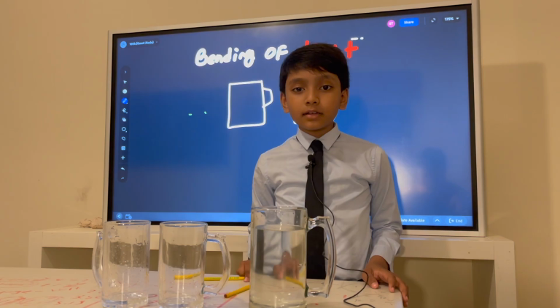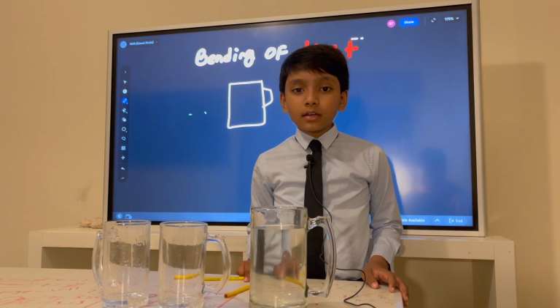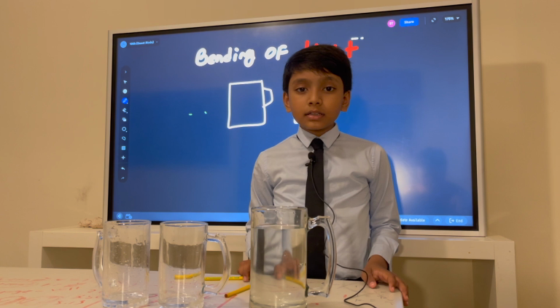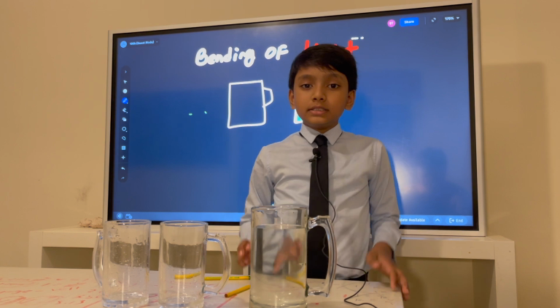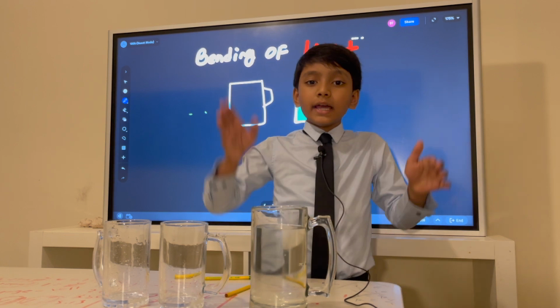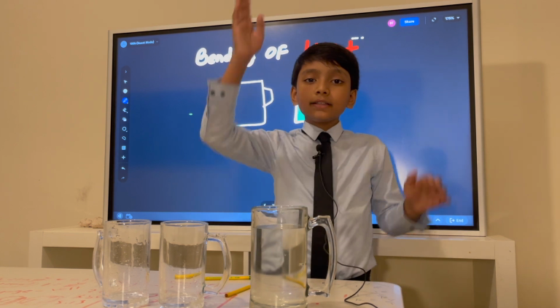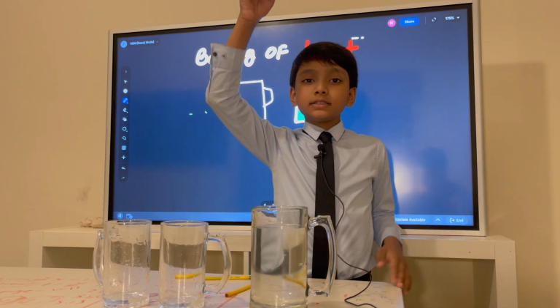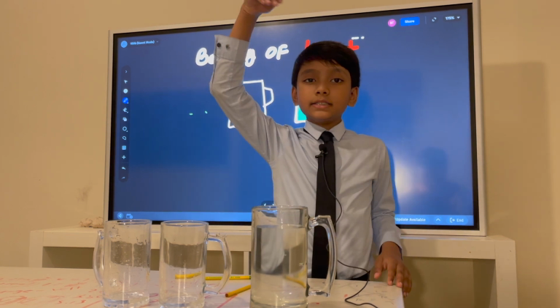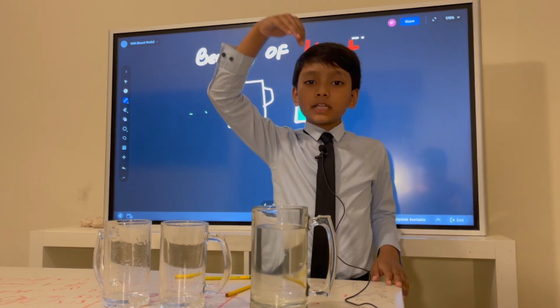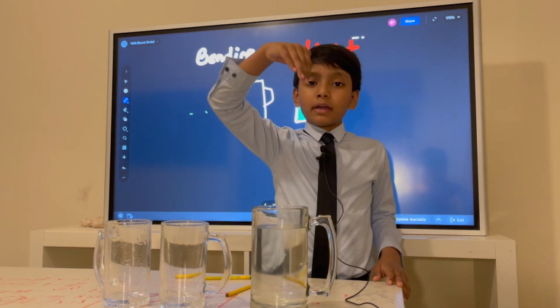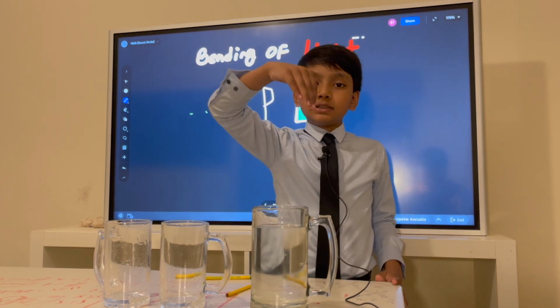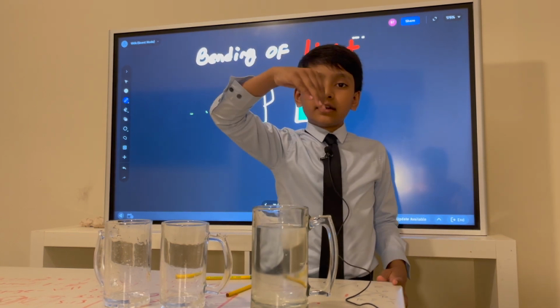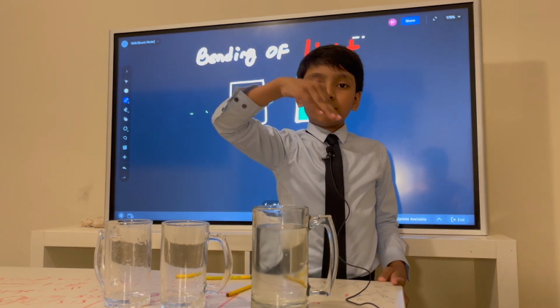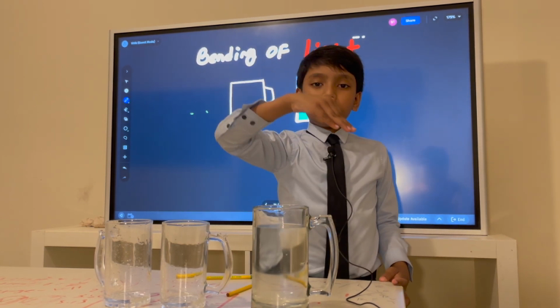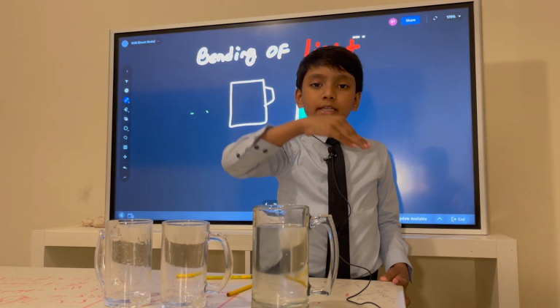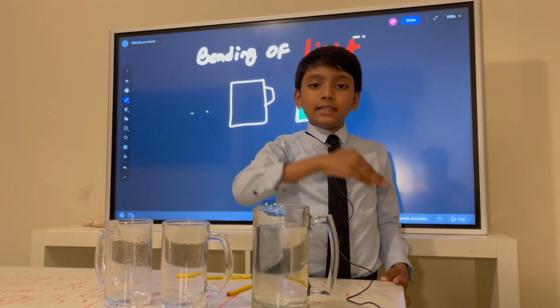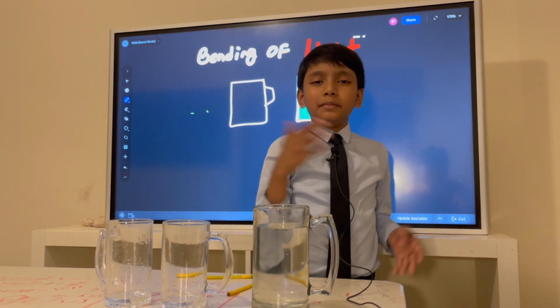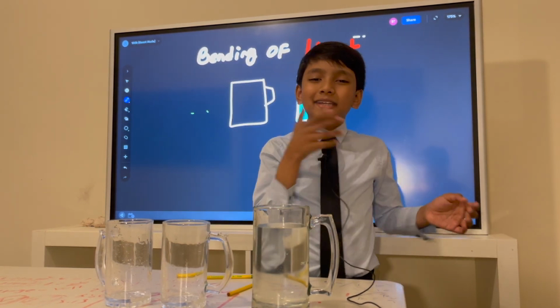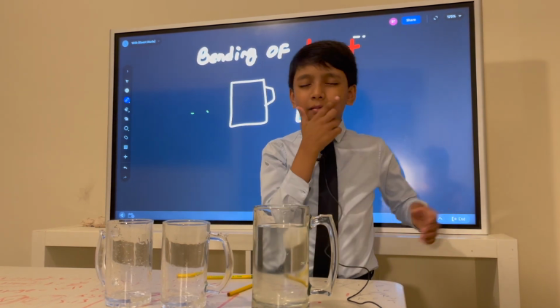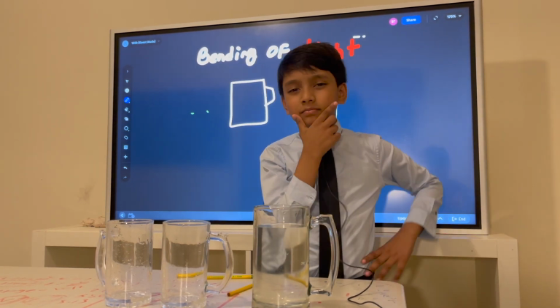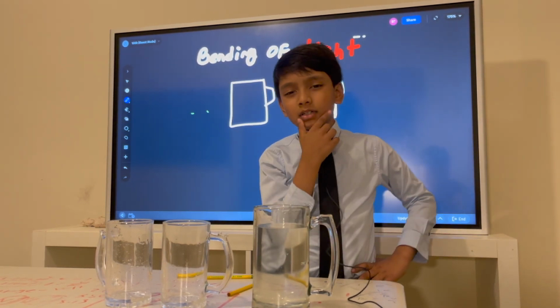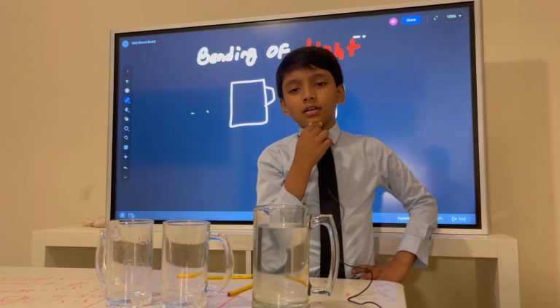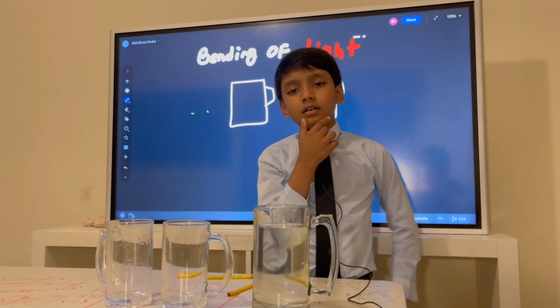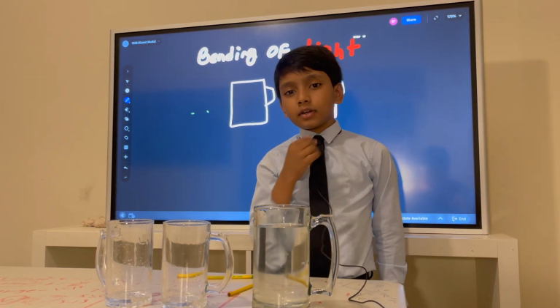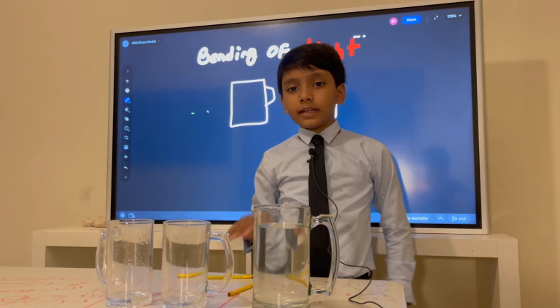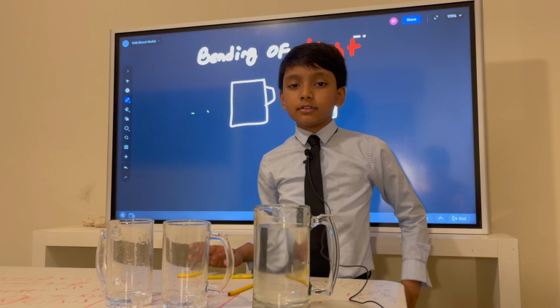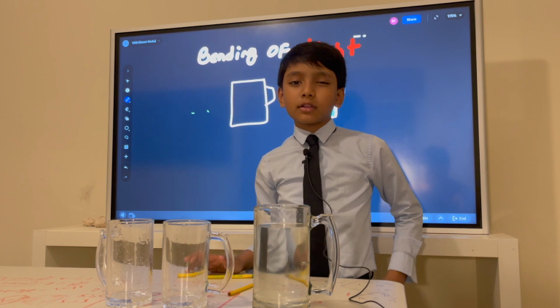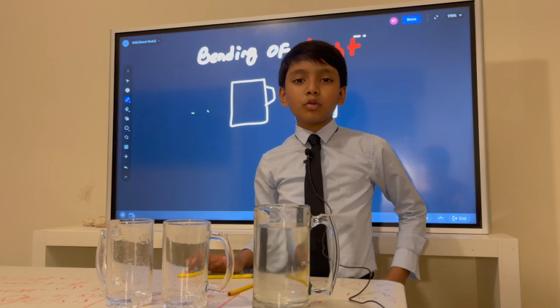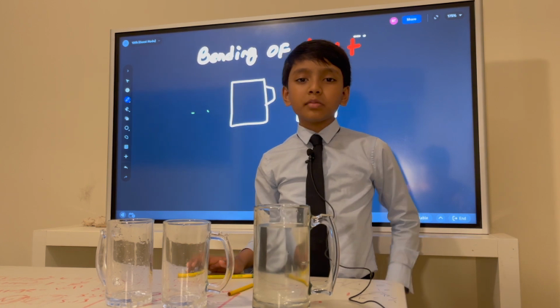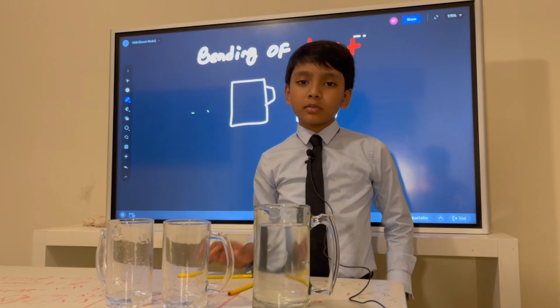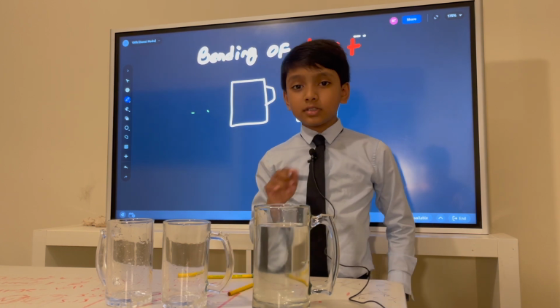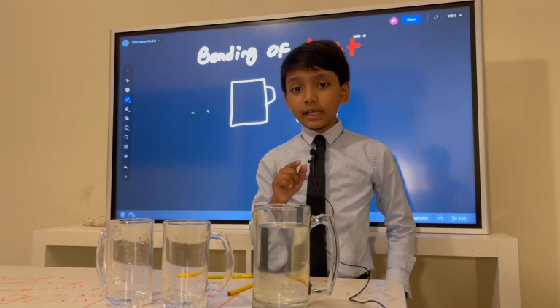Does light change direction when it changes medium? What an interesting problem, don't you think?